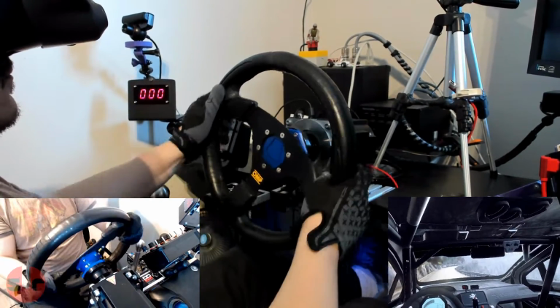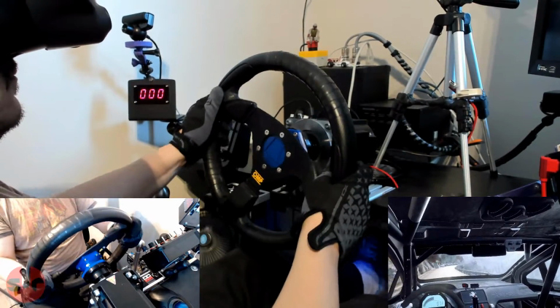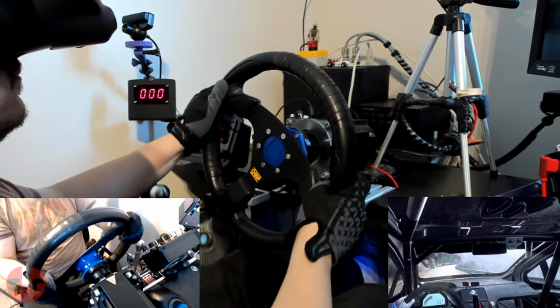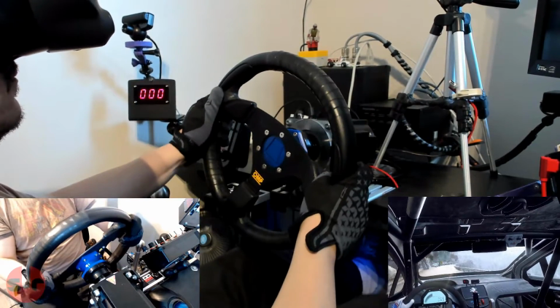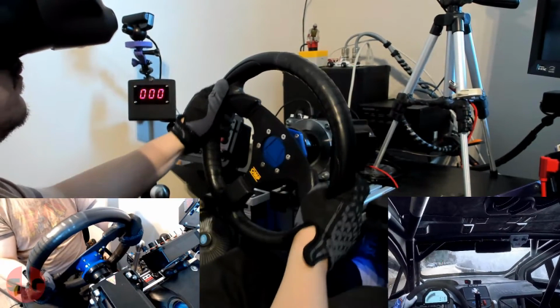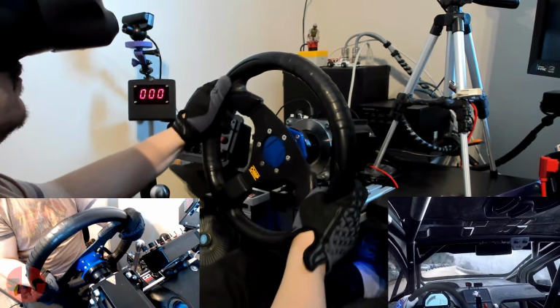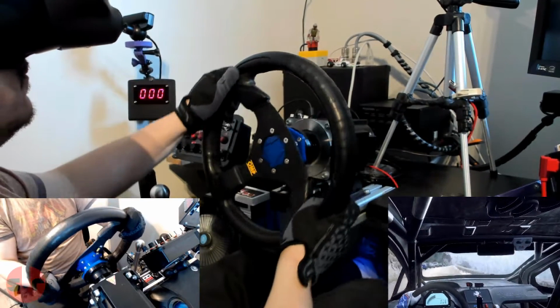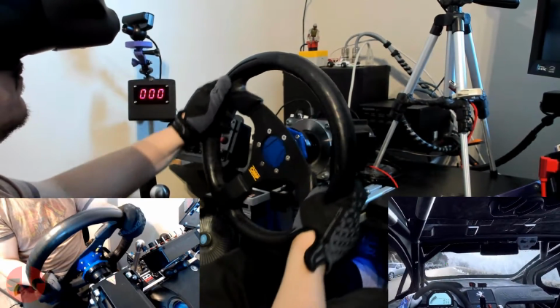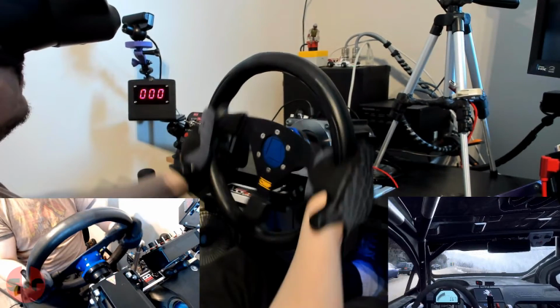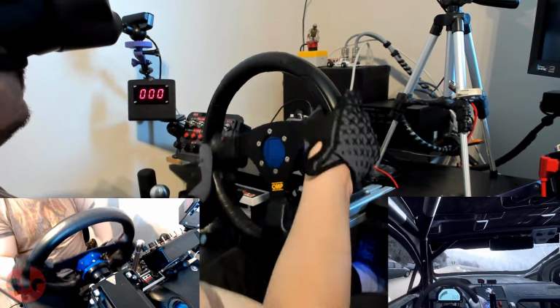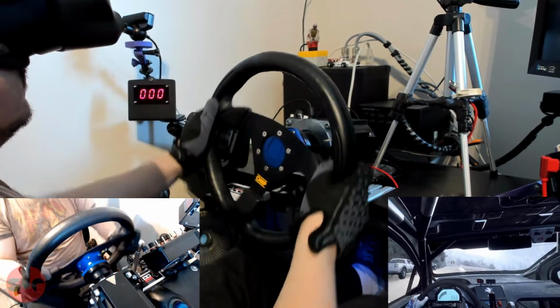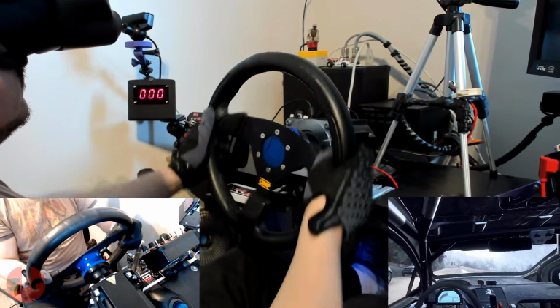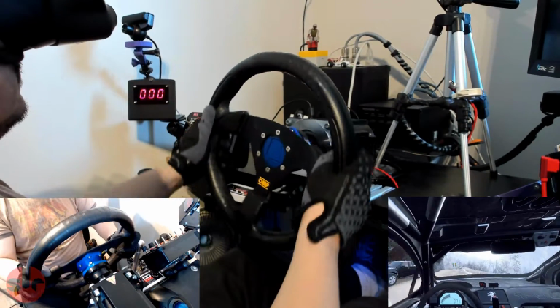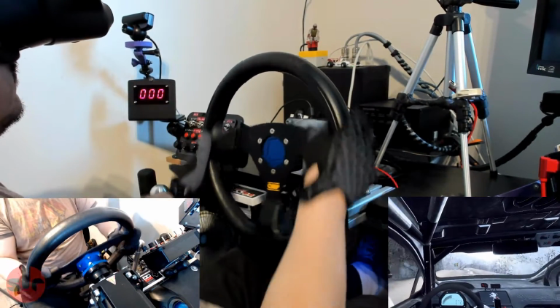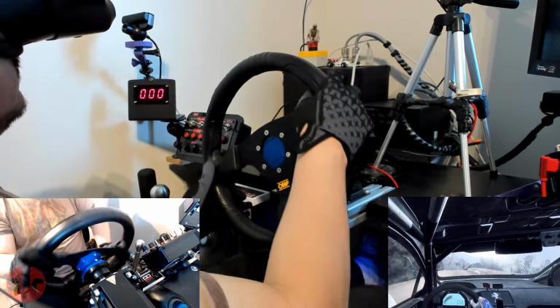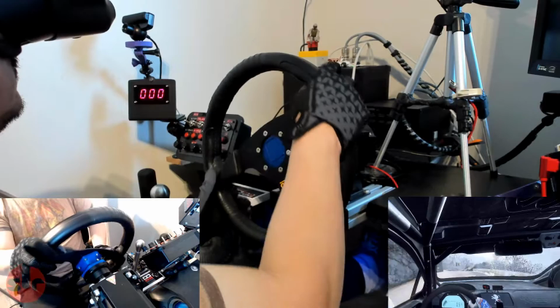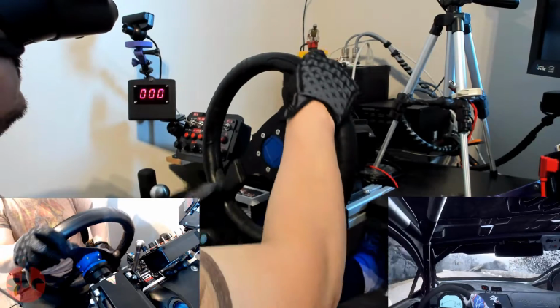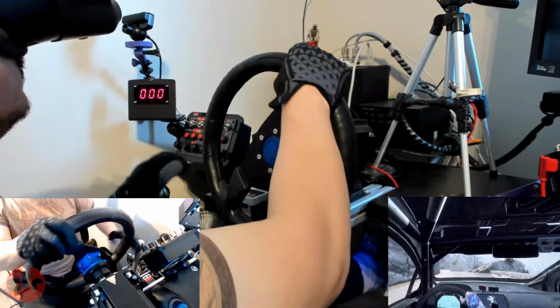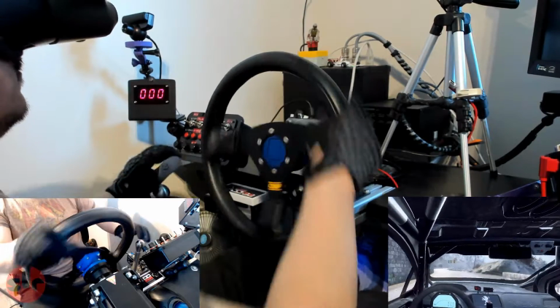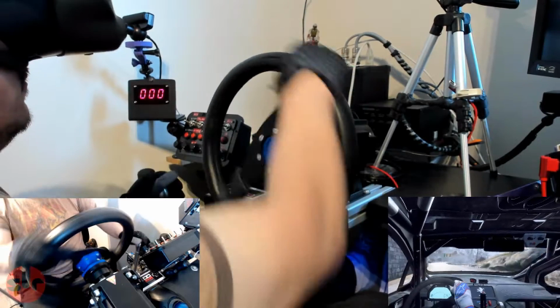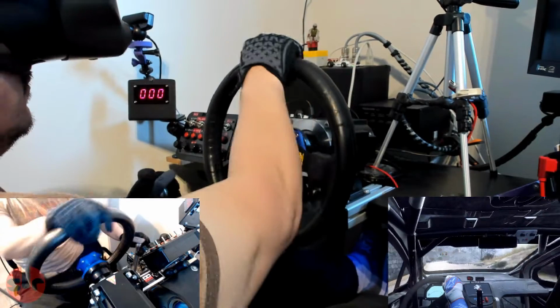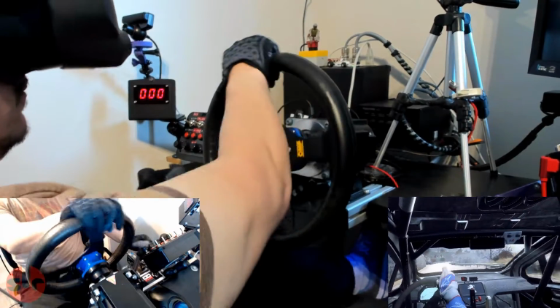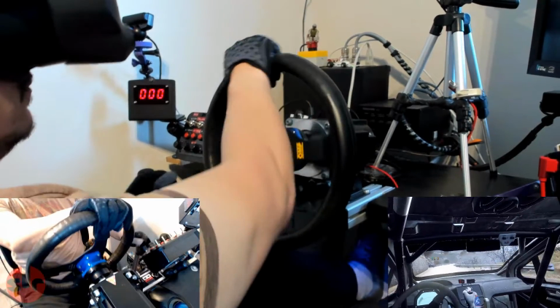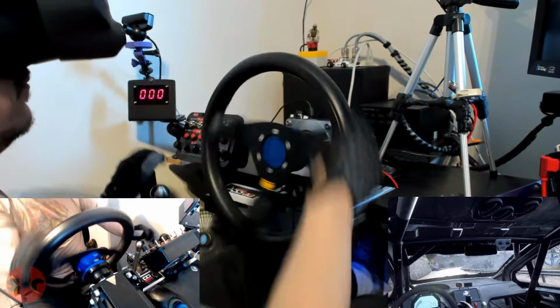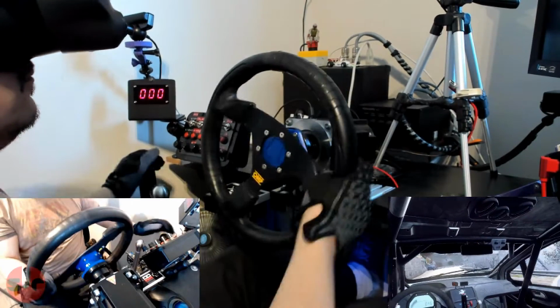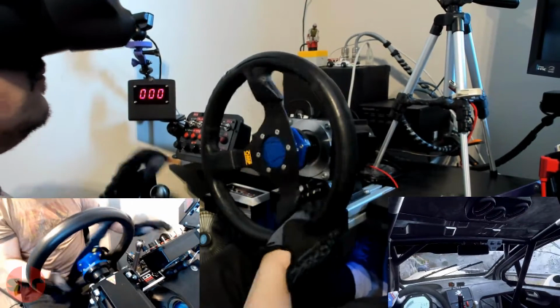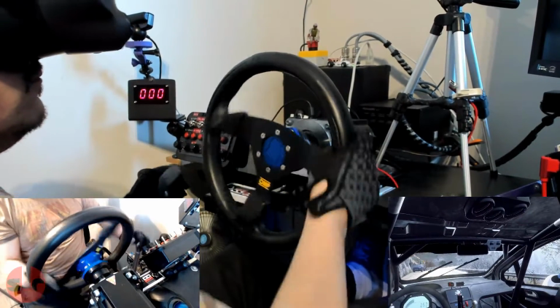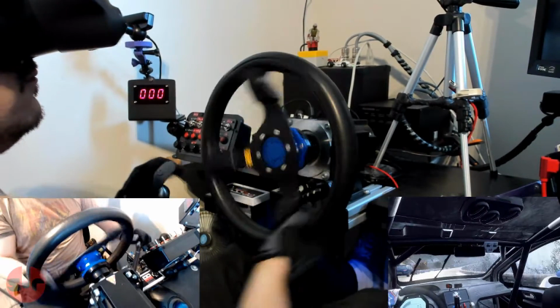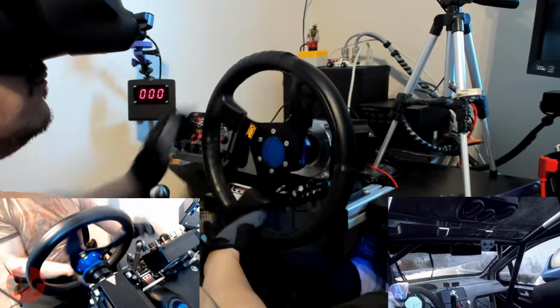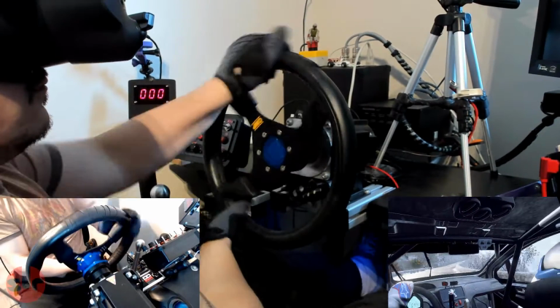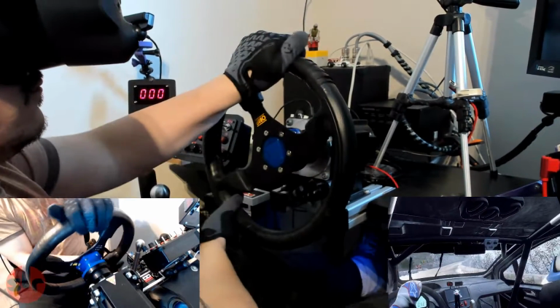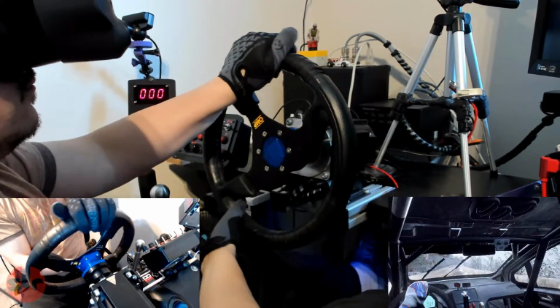Maybe we'll look at trying that for a future video, but for now the 3D printed quick release is going to live another day.